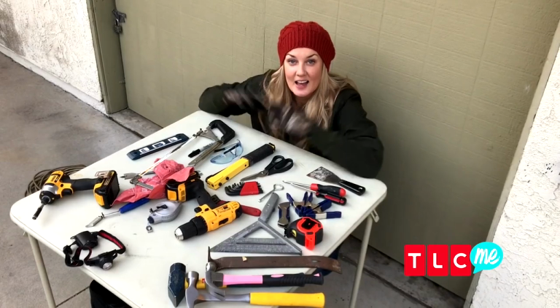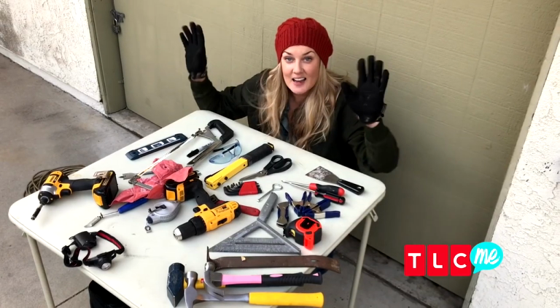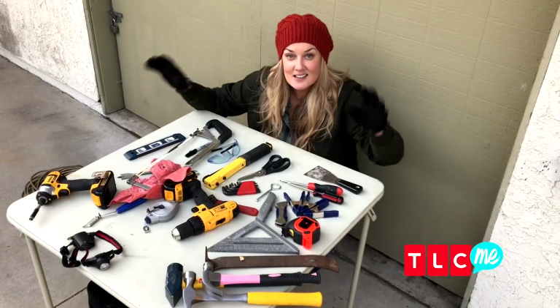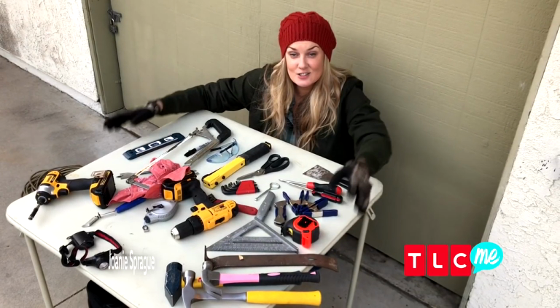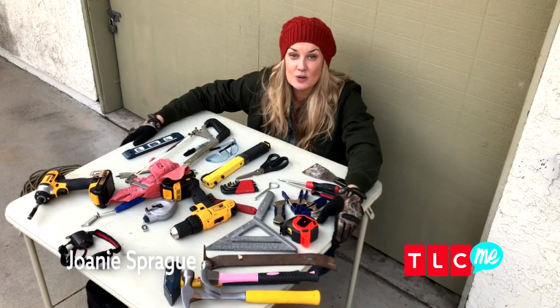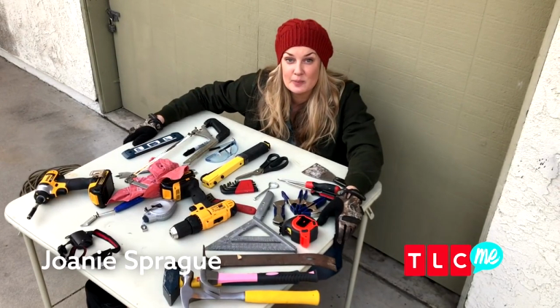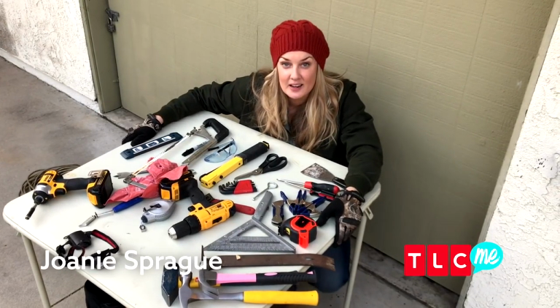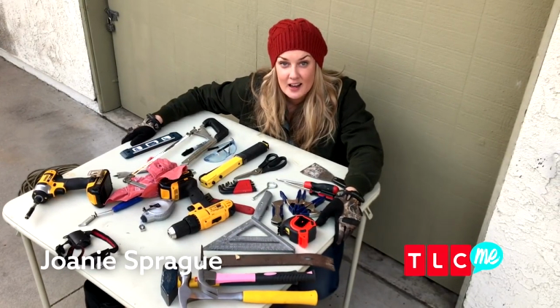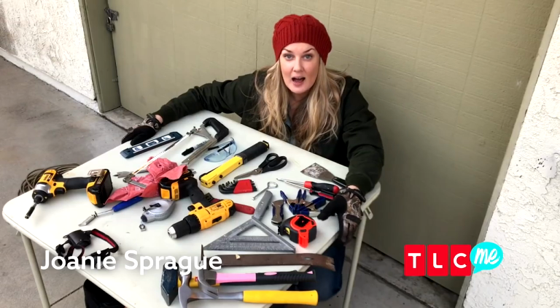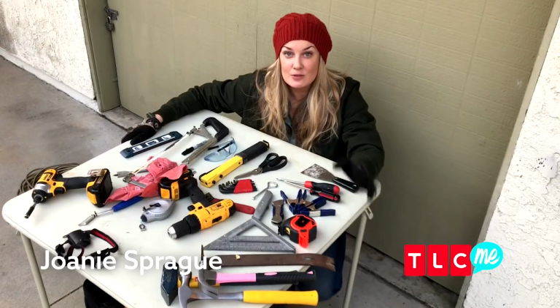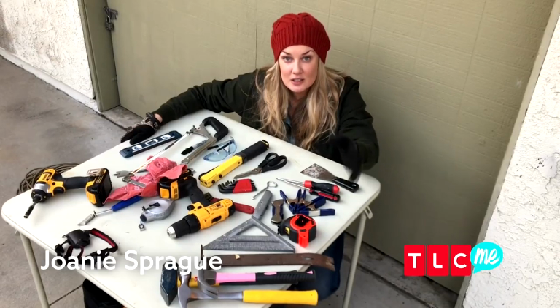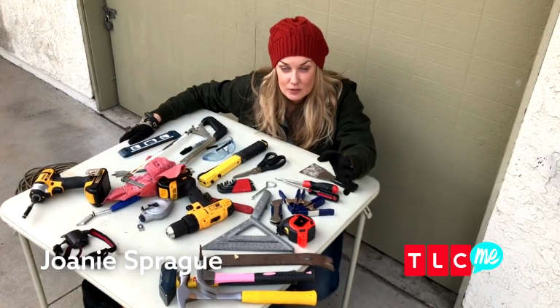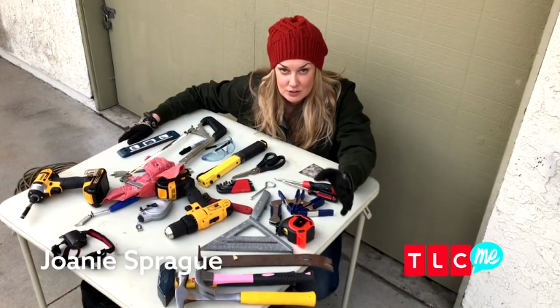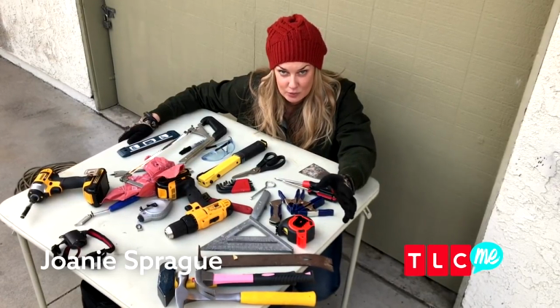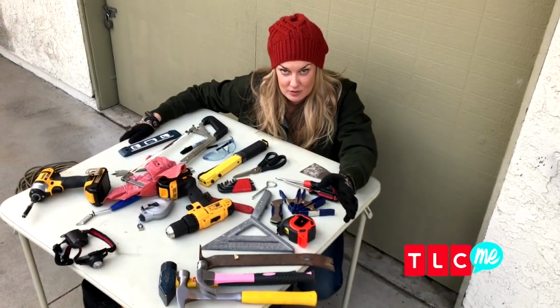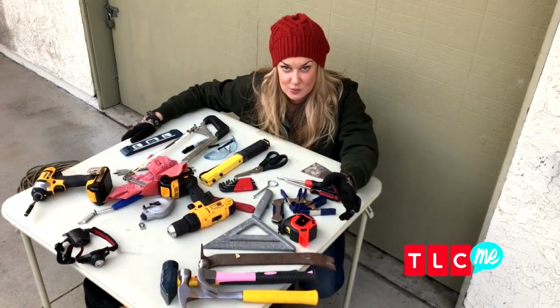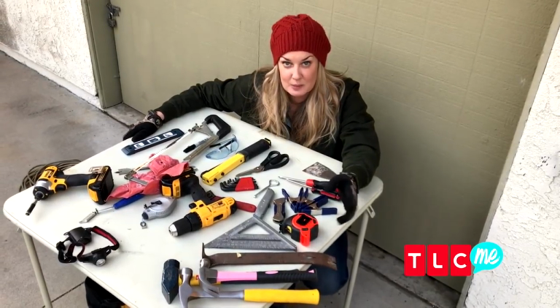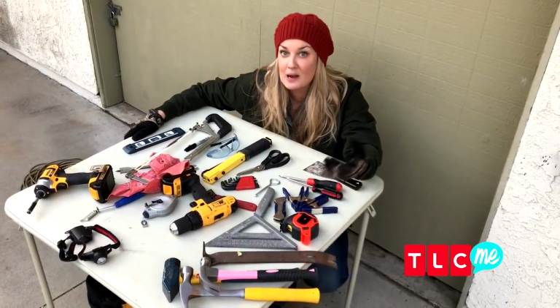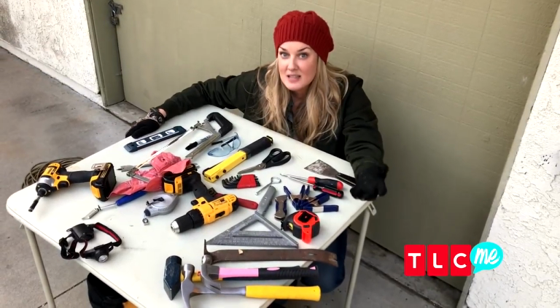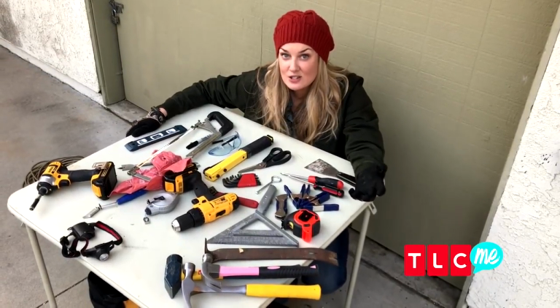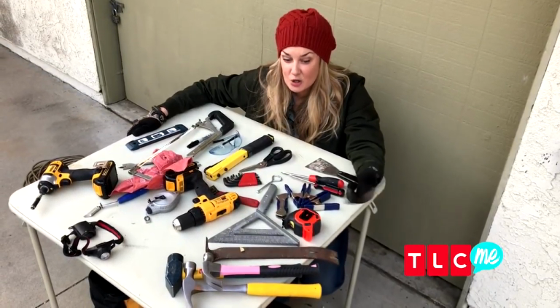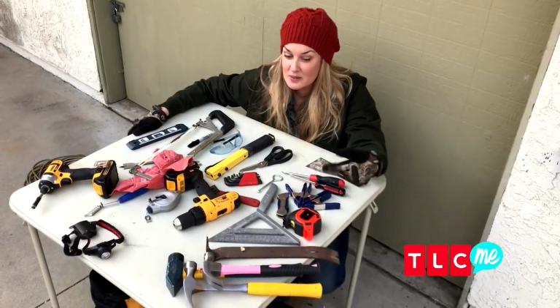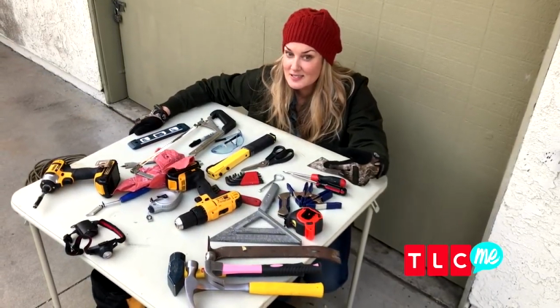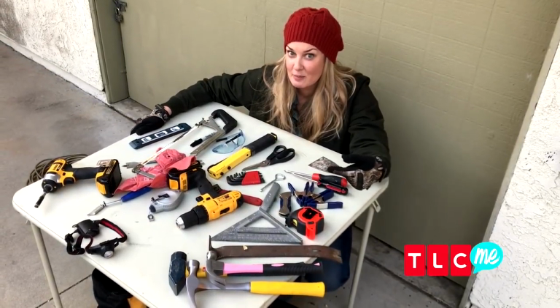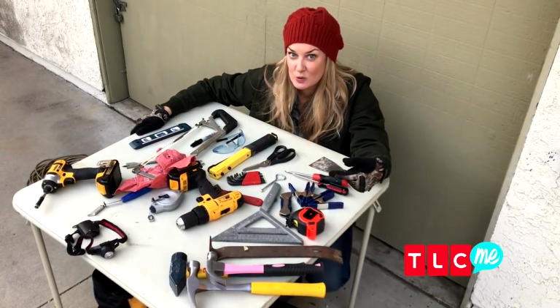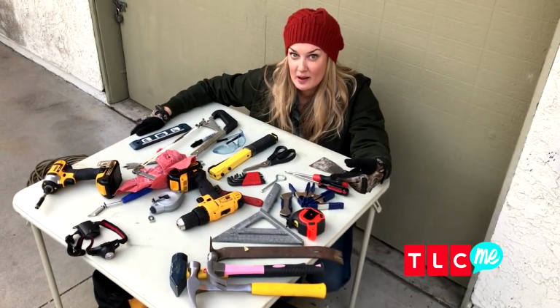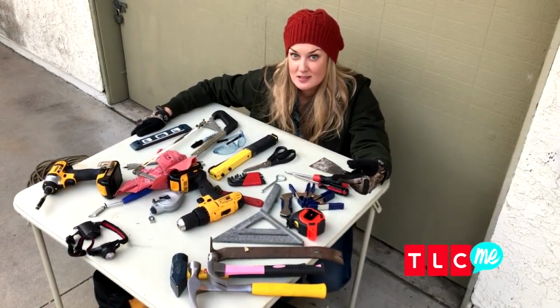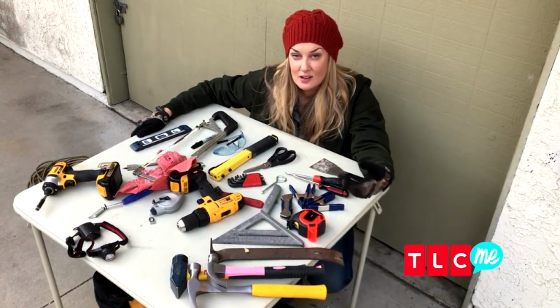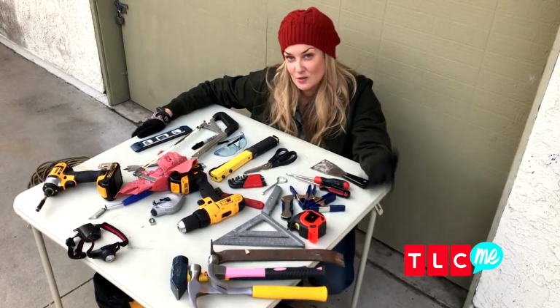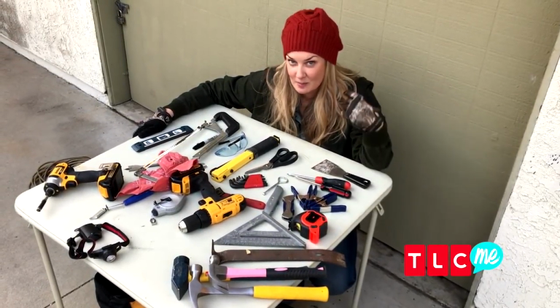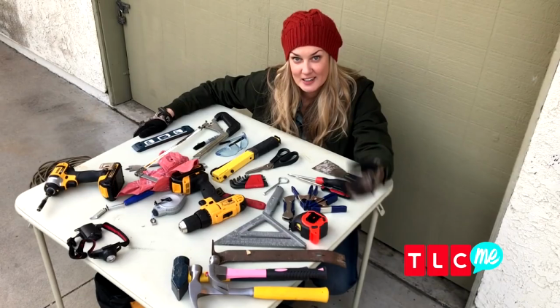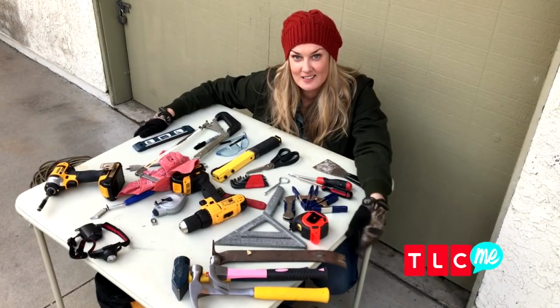Hey guys, it's Joni Sprague. I was going to give you a tutorial this week, but I was asked to show you what's inside my toolbox. So come check it out.